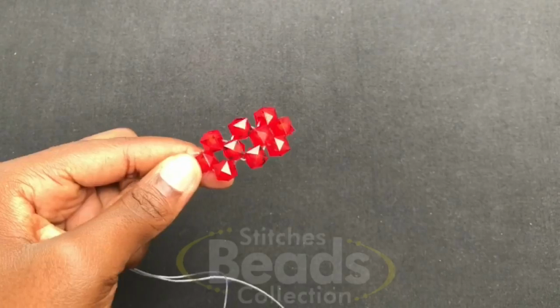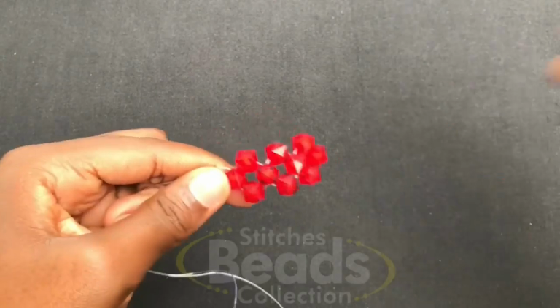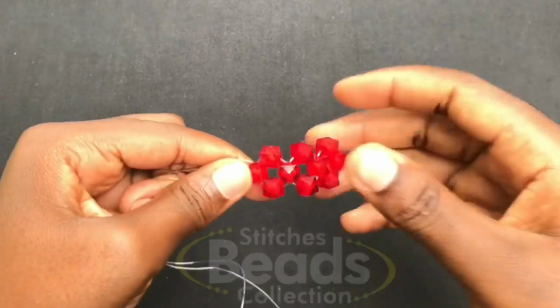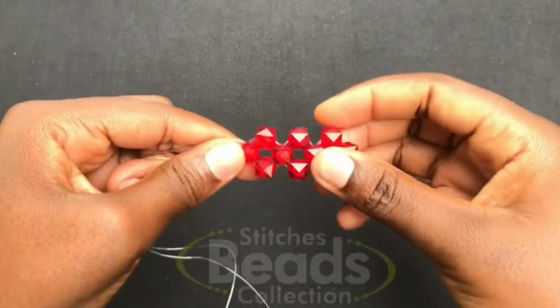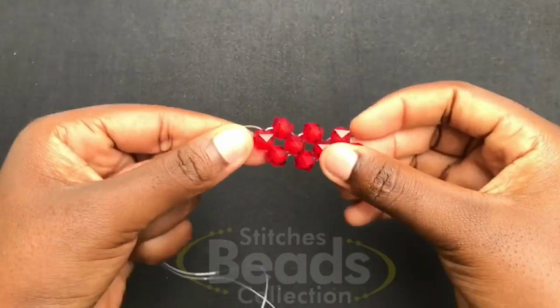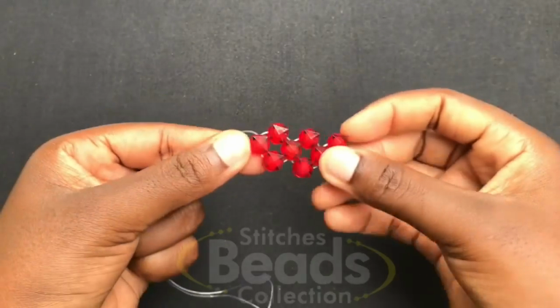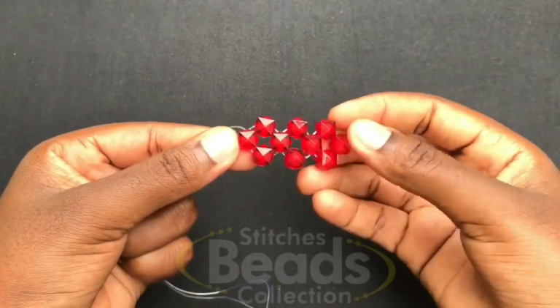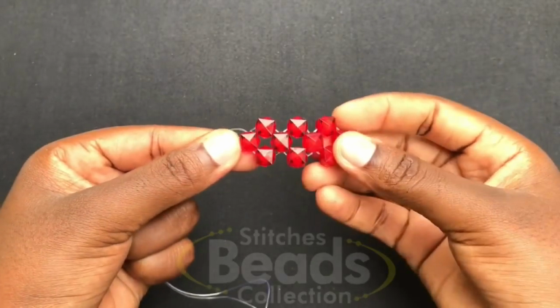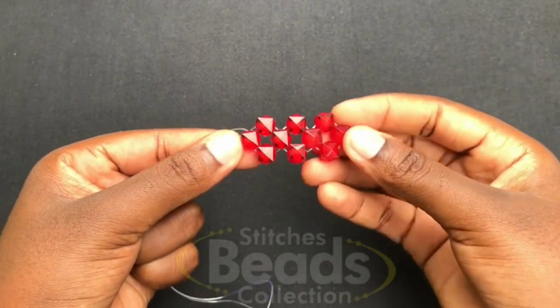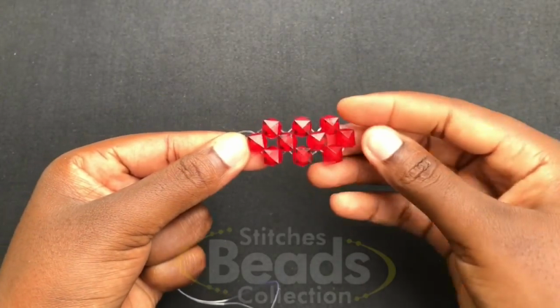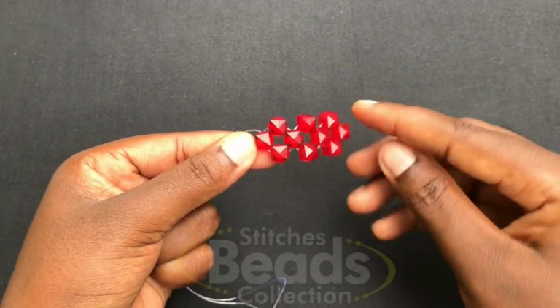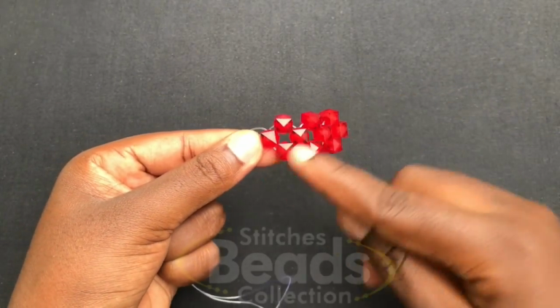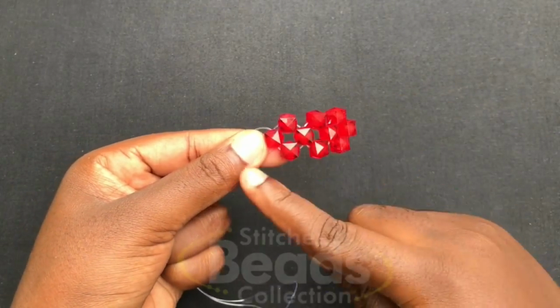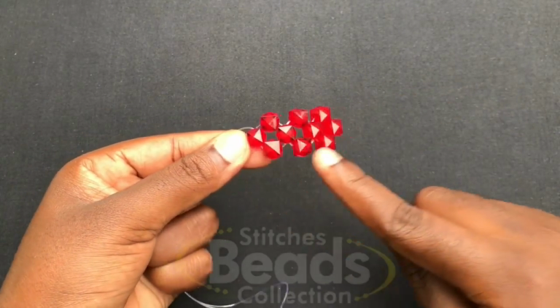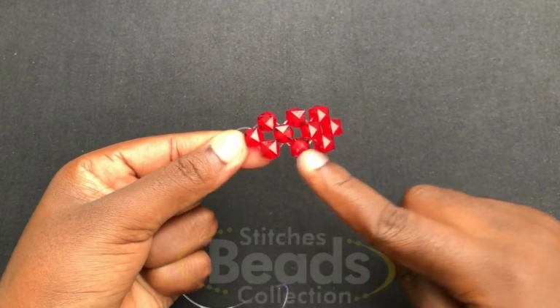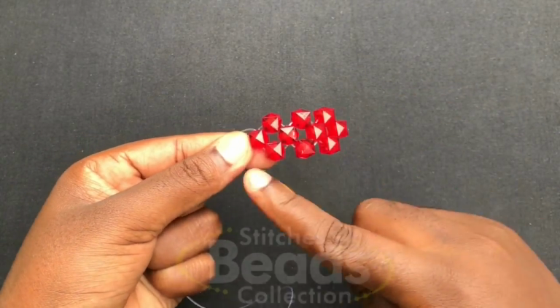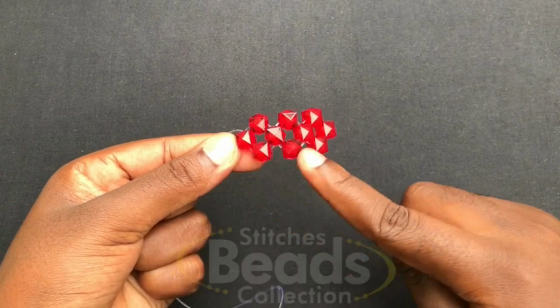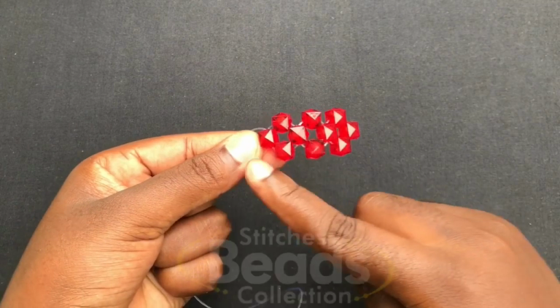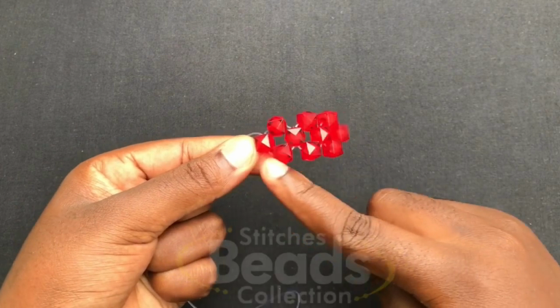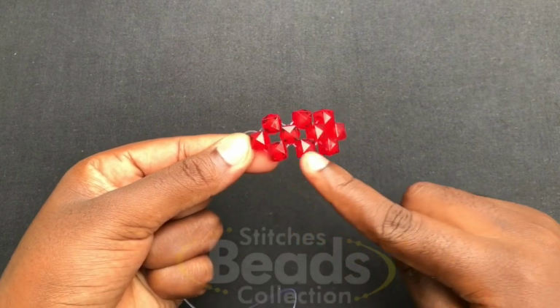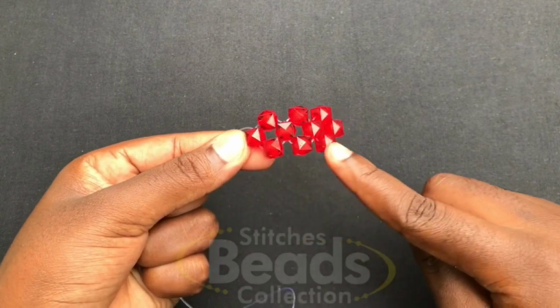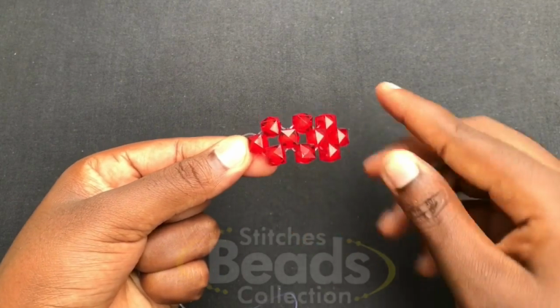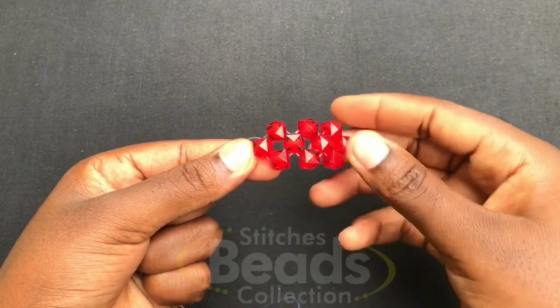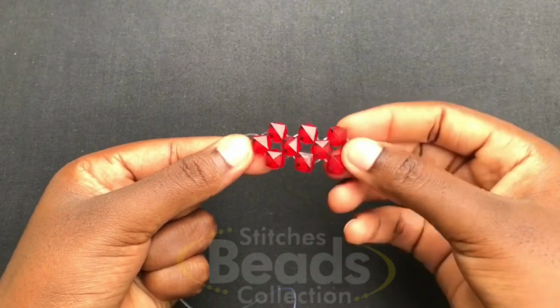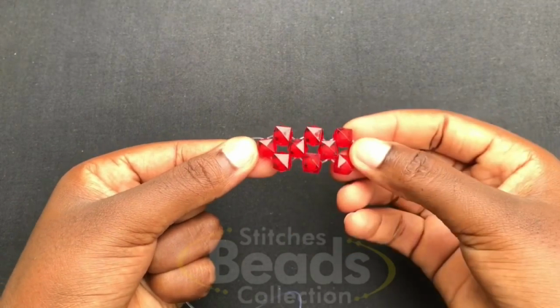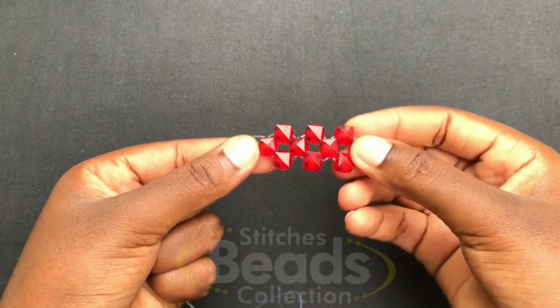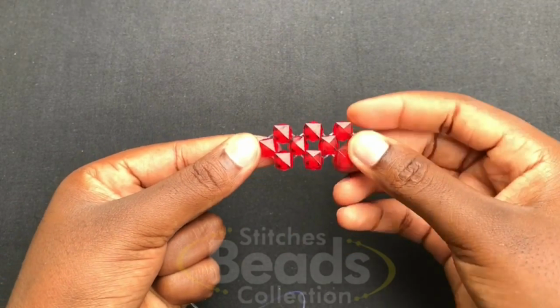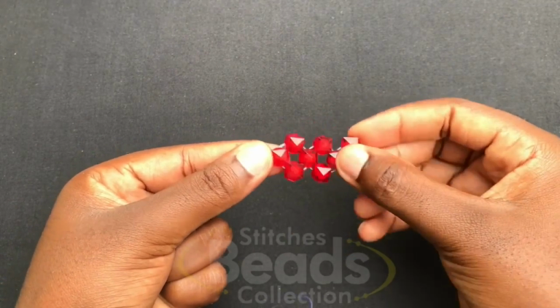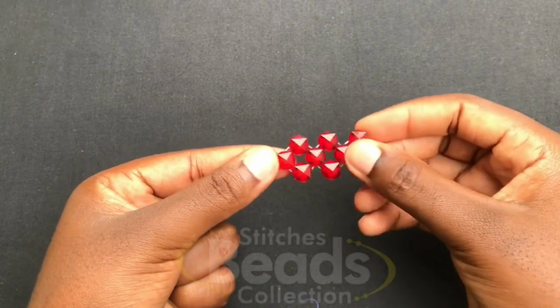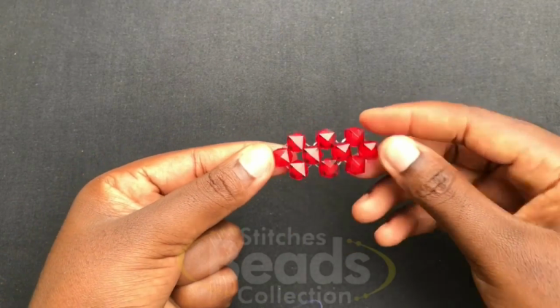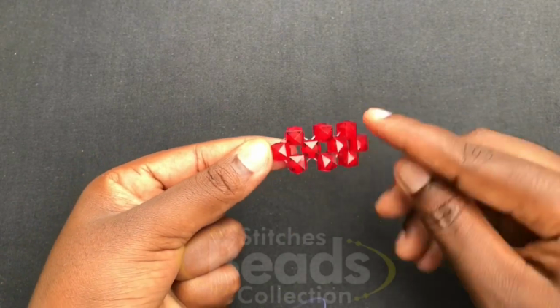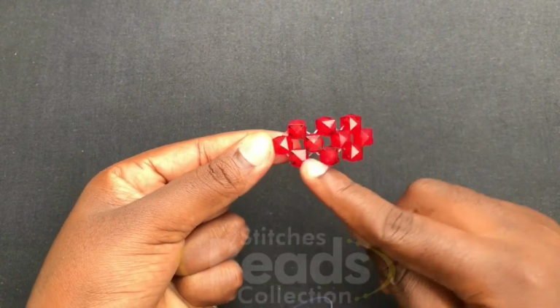You are going to weave on with the same method until you get 17 rings in all.